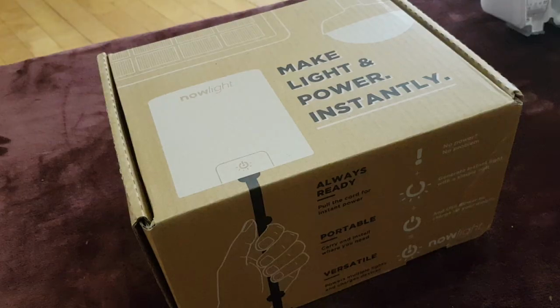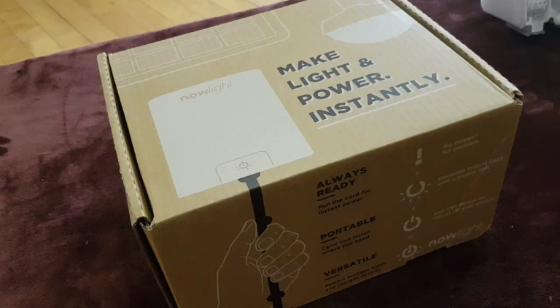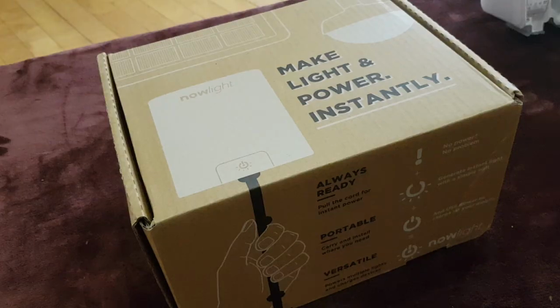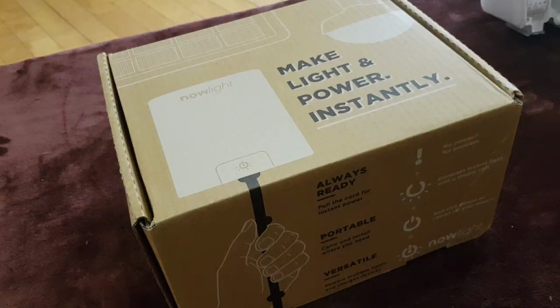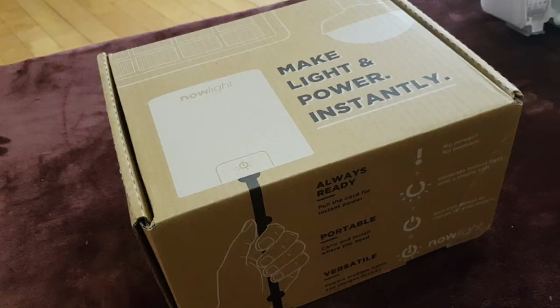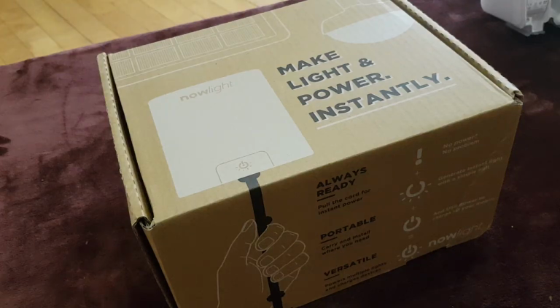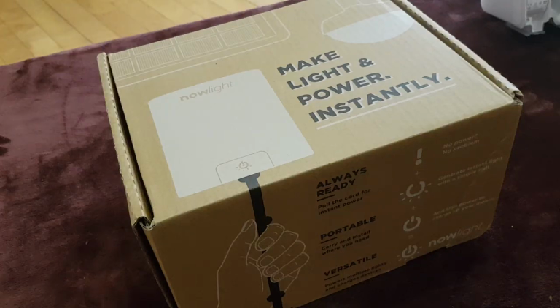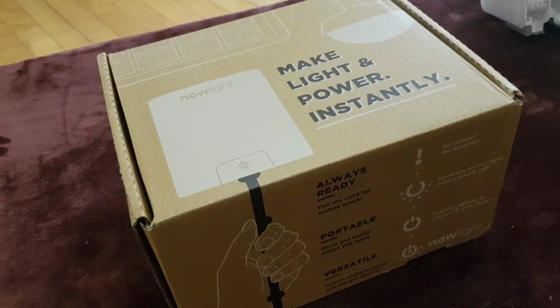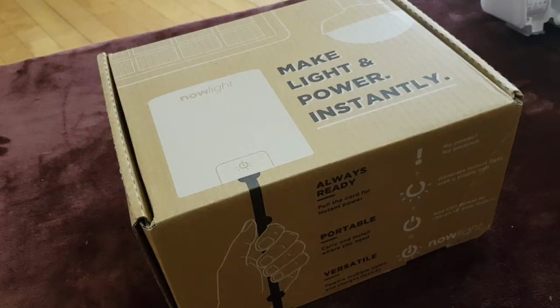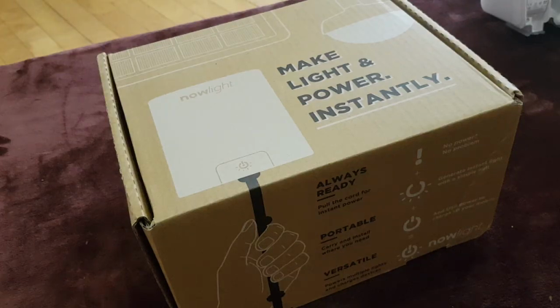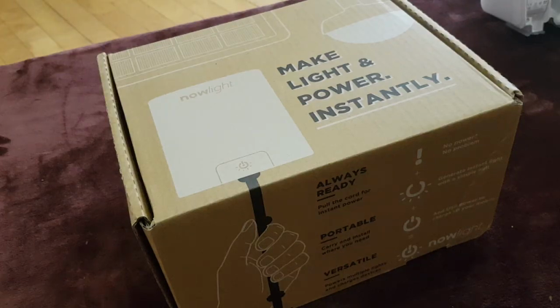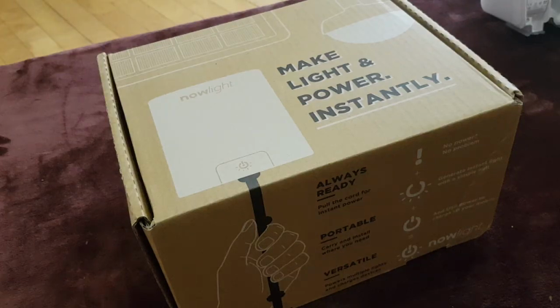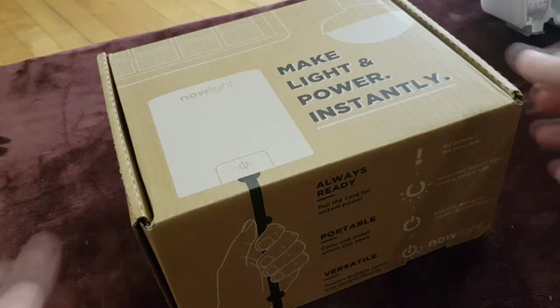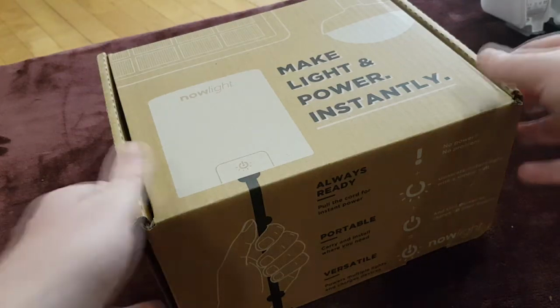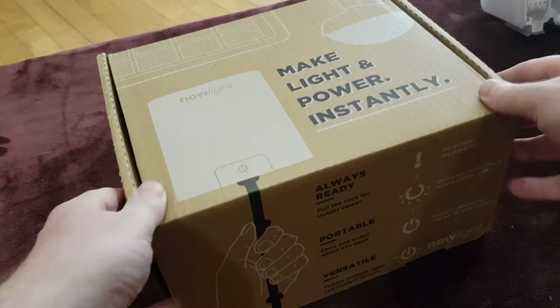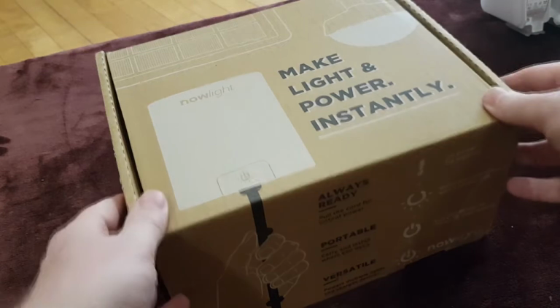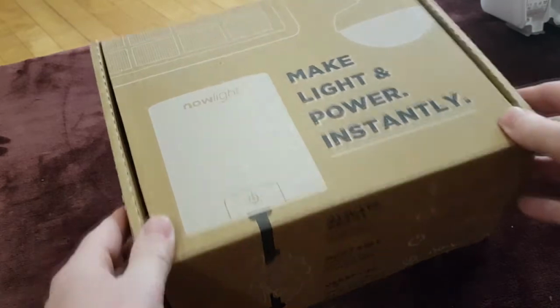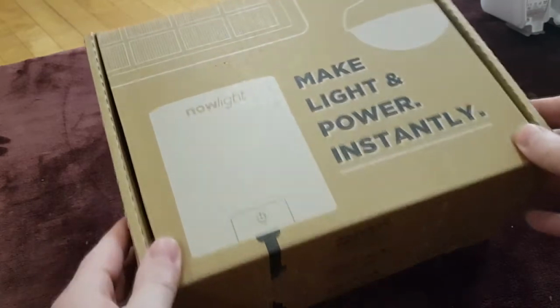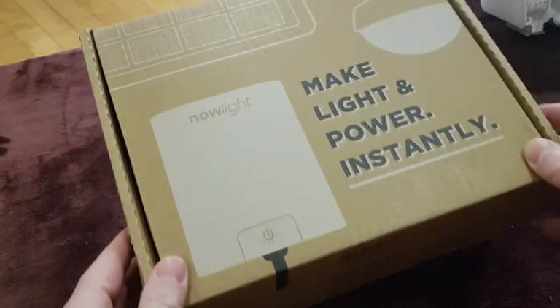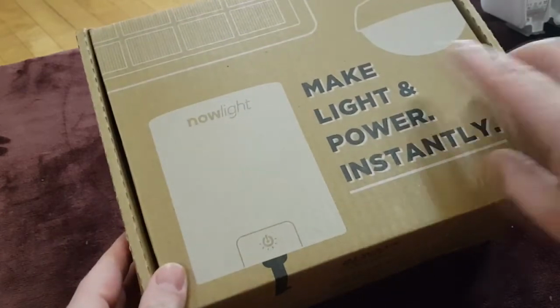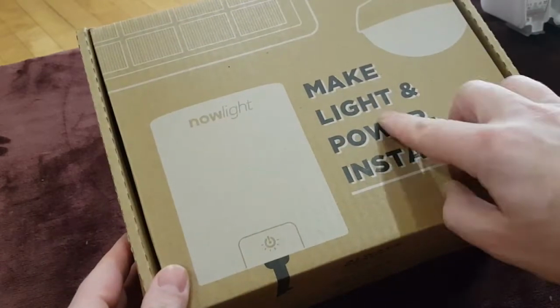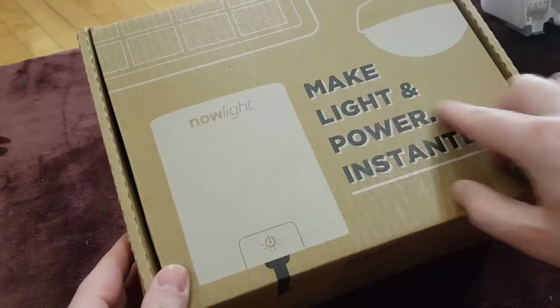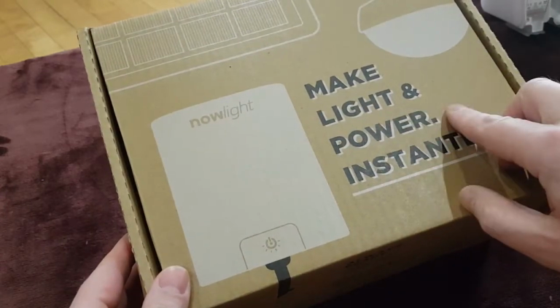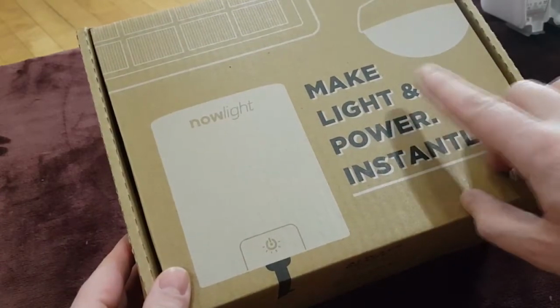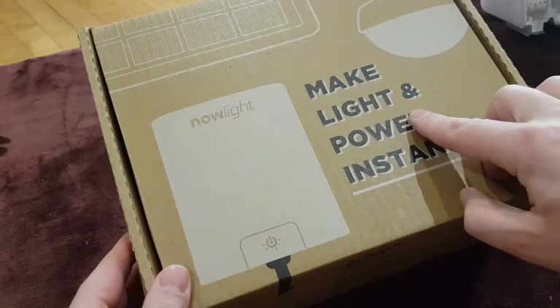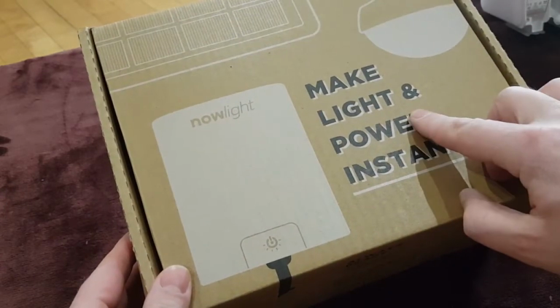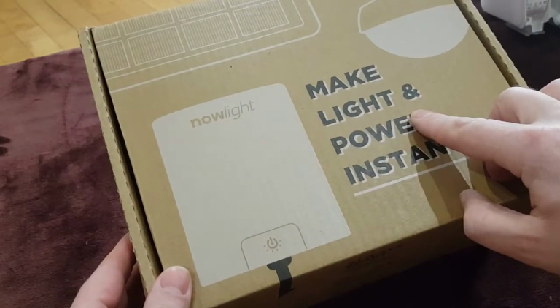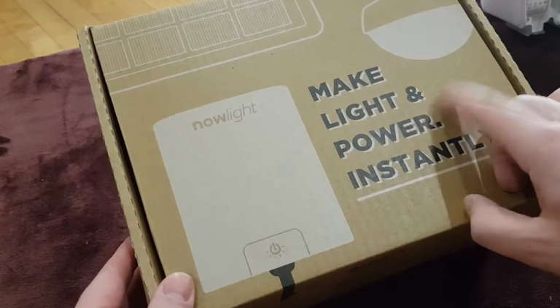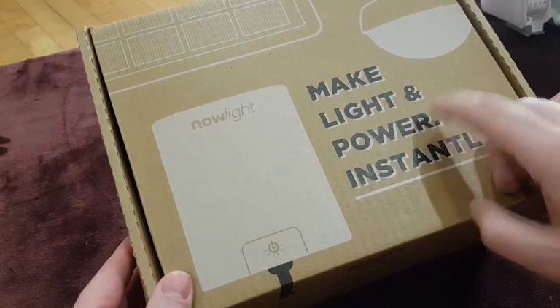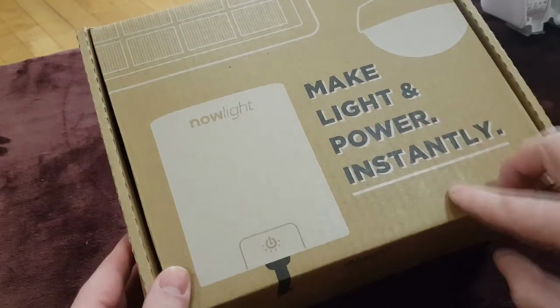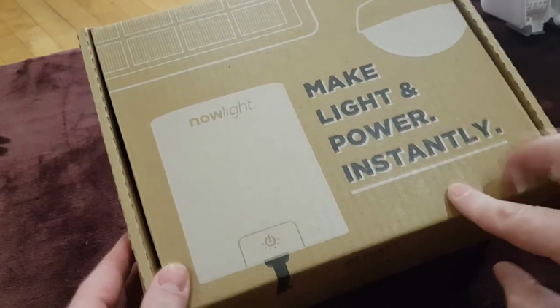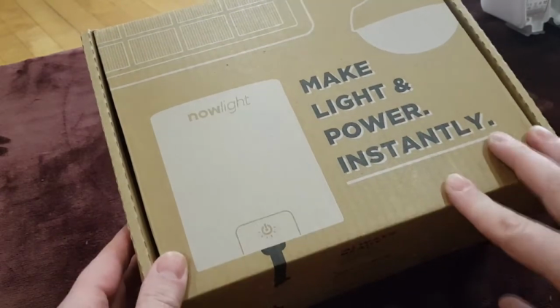Hello, it's Brendan from Techbuzz Ireland. Today we have the NowLight, which makes light and power instantly.